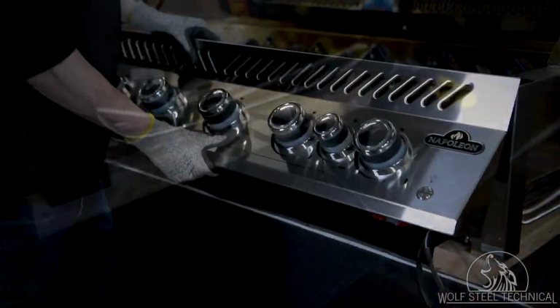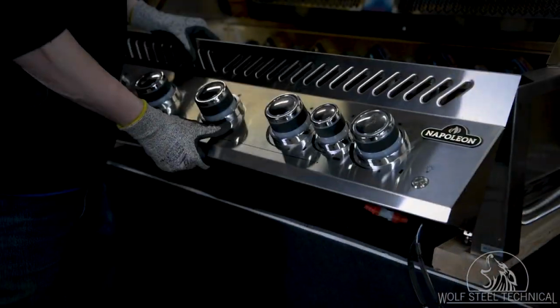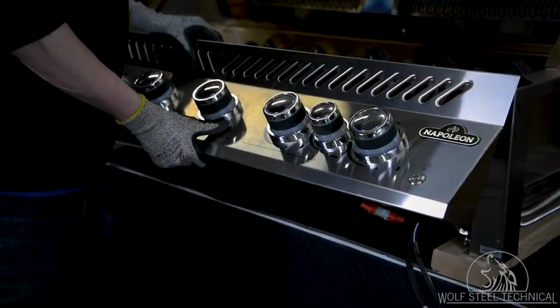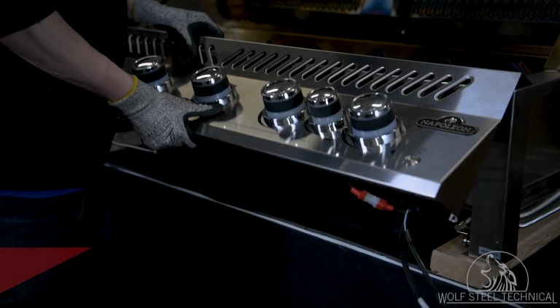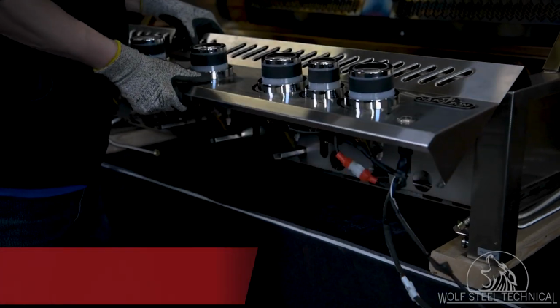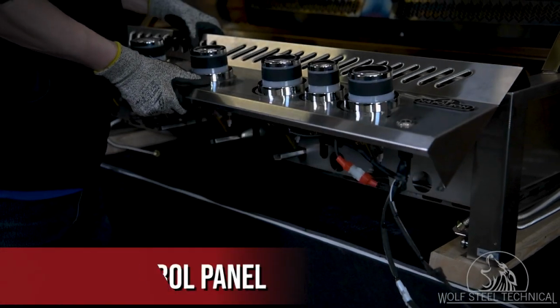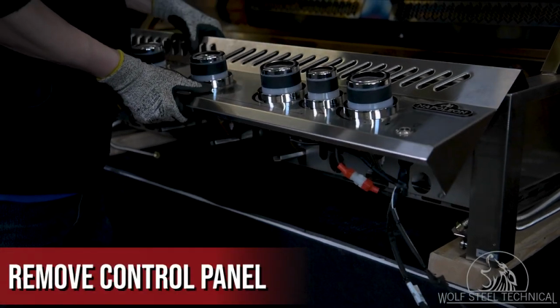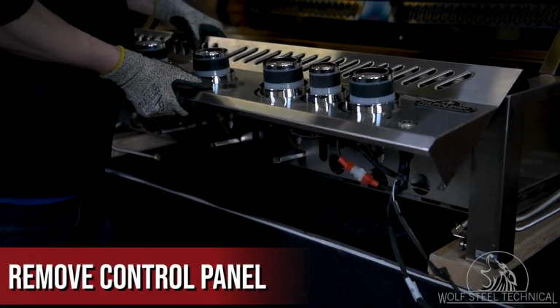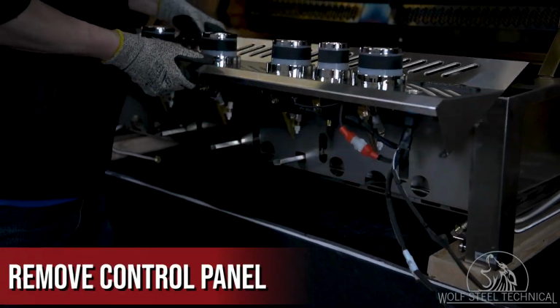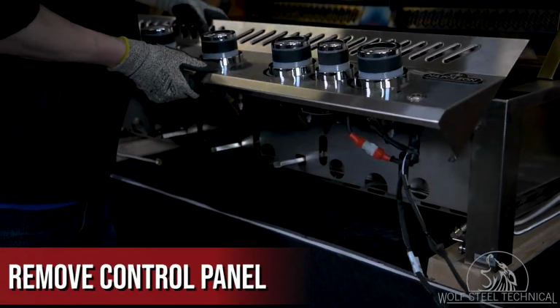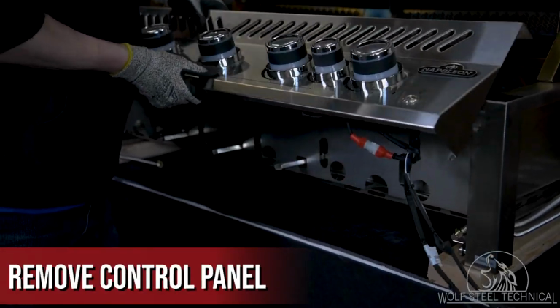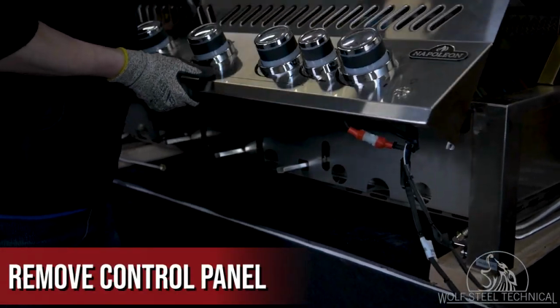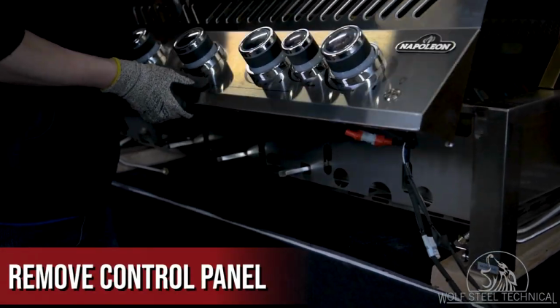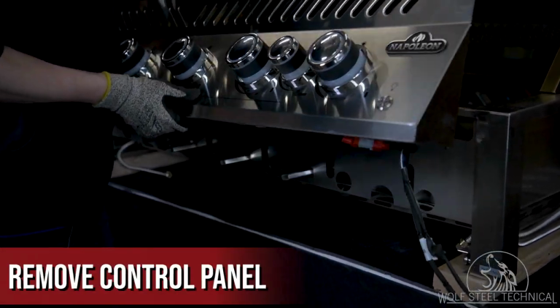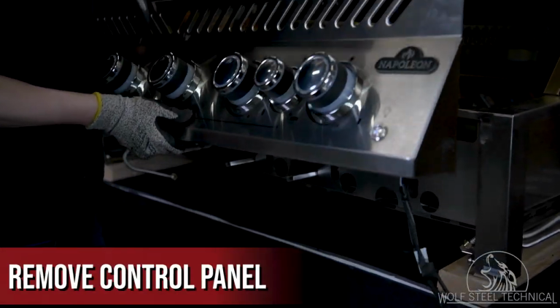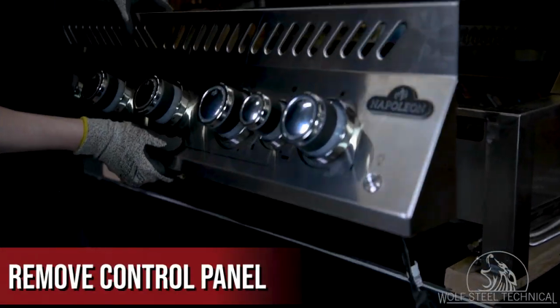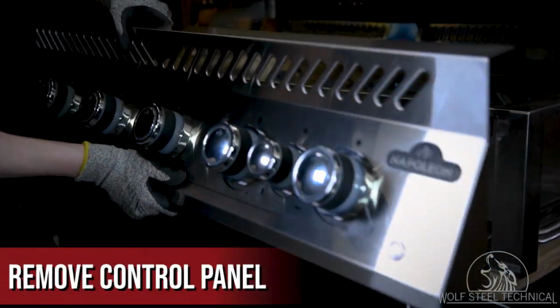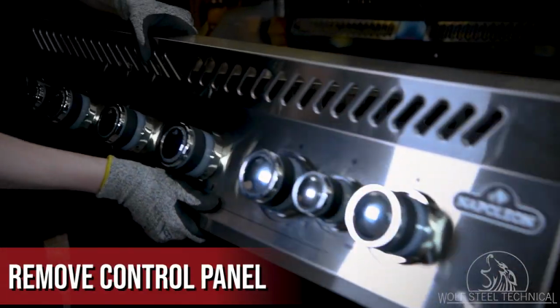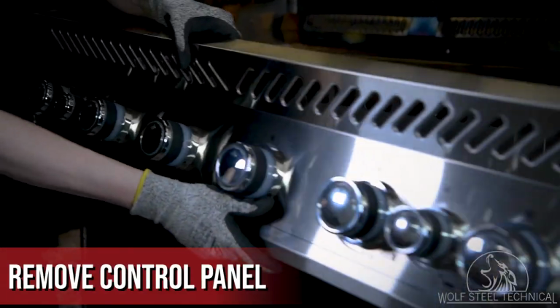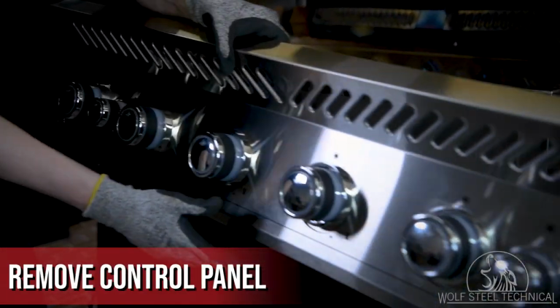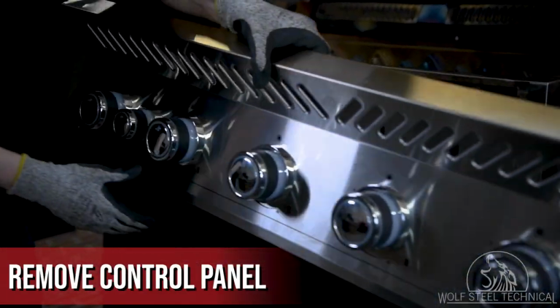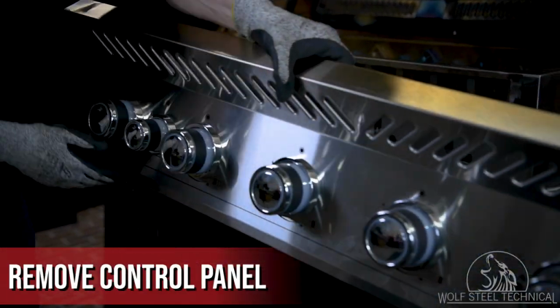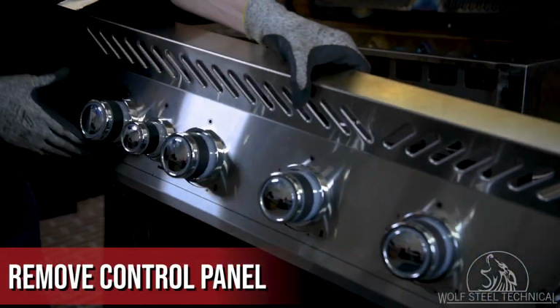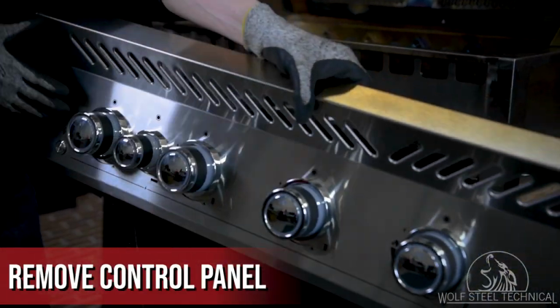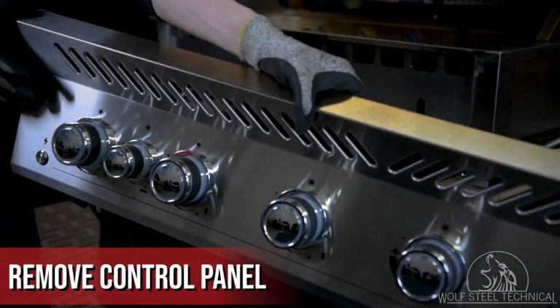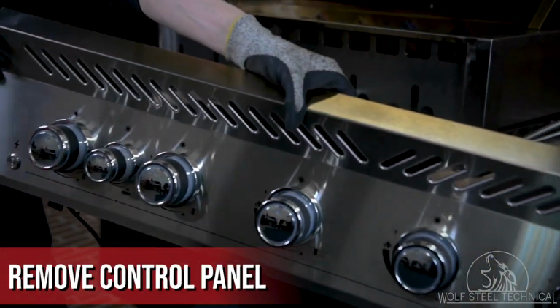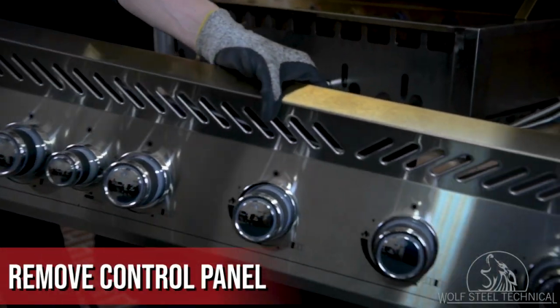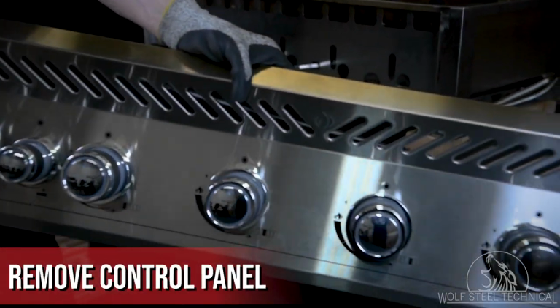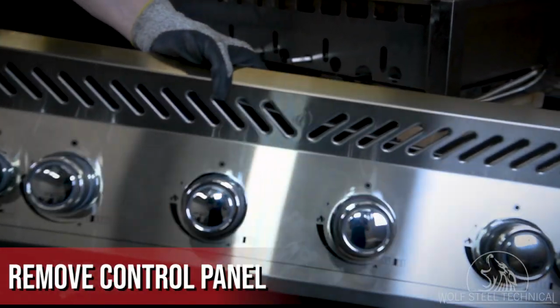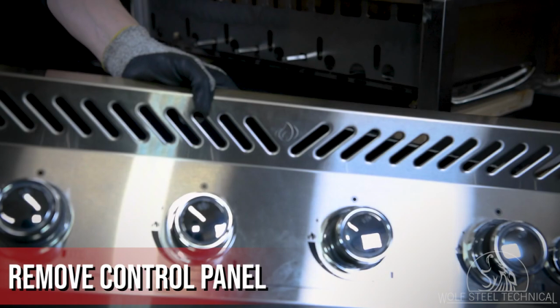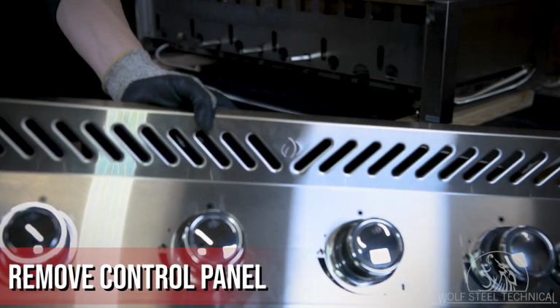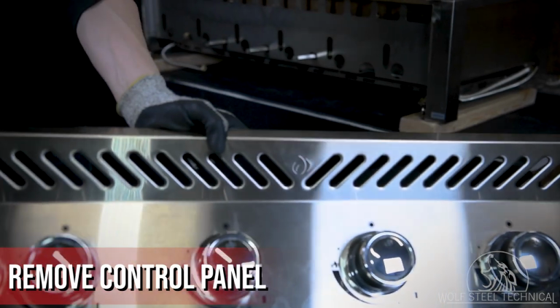Tilt the bottom of the control panel upward, then lift the entire control panel to free it from the grill head.